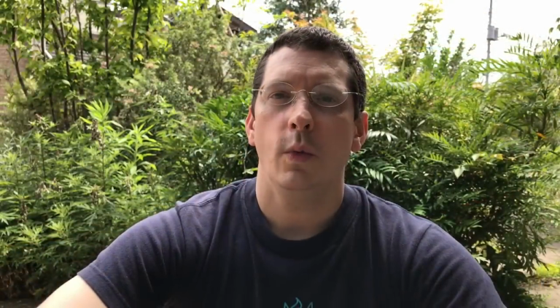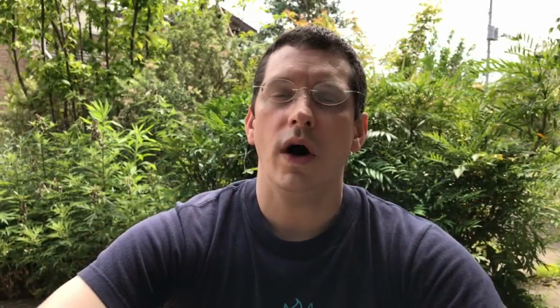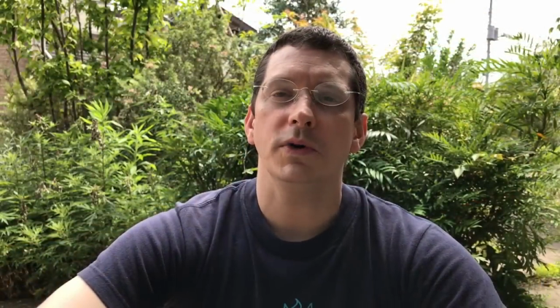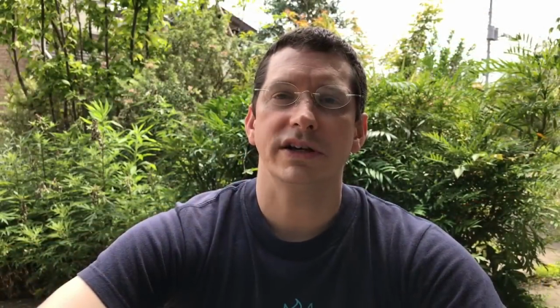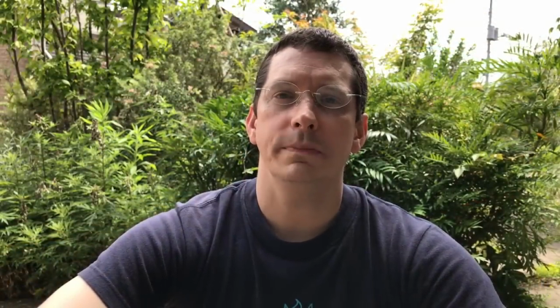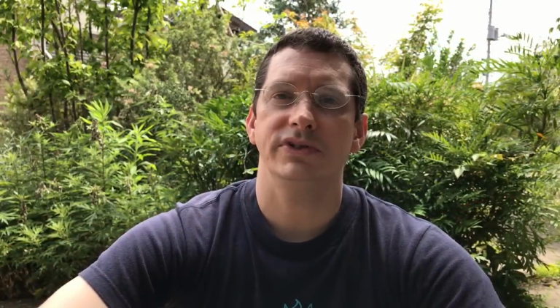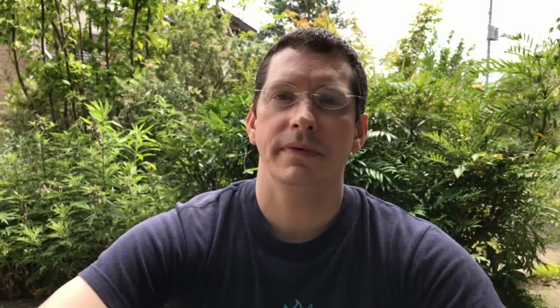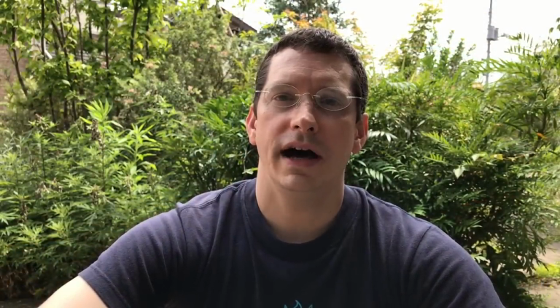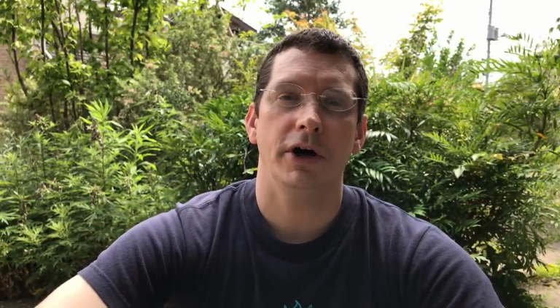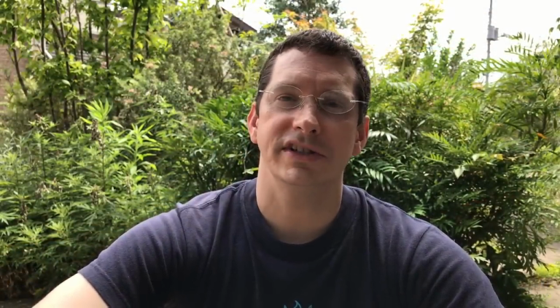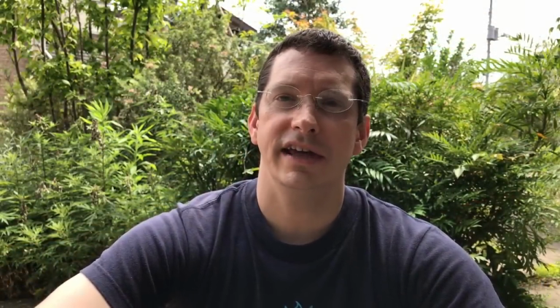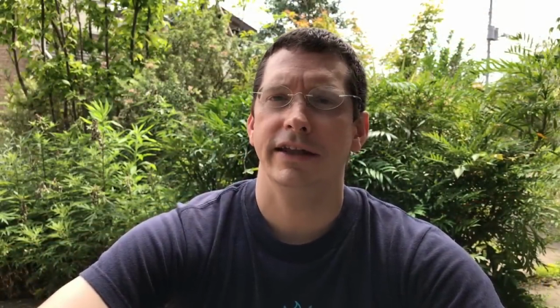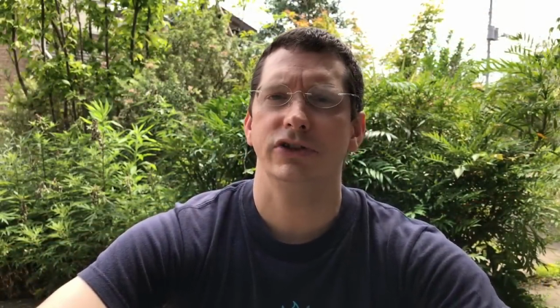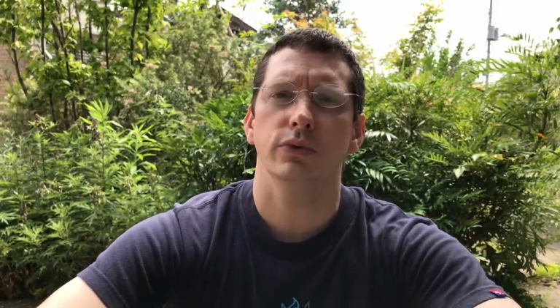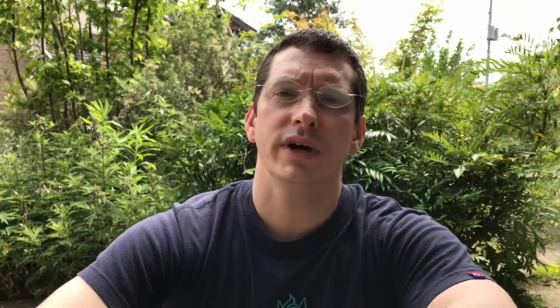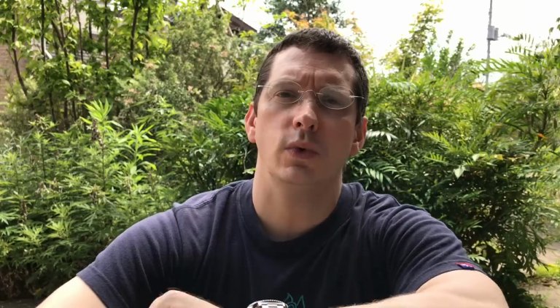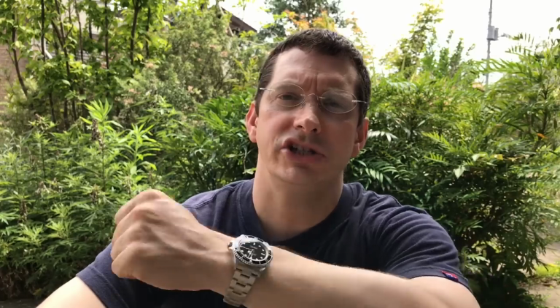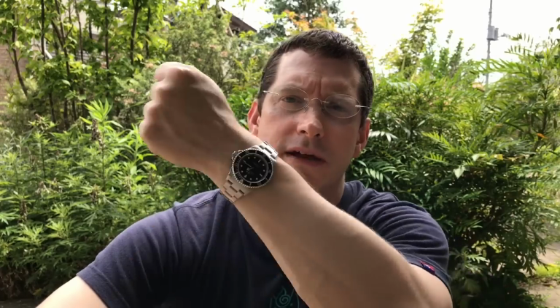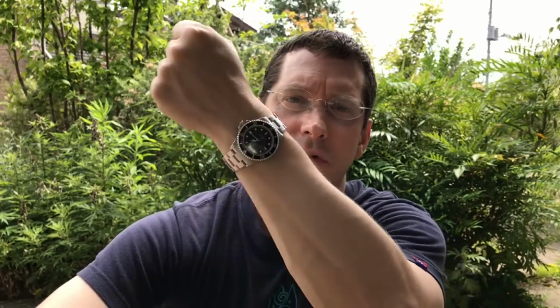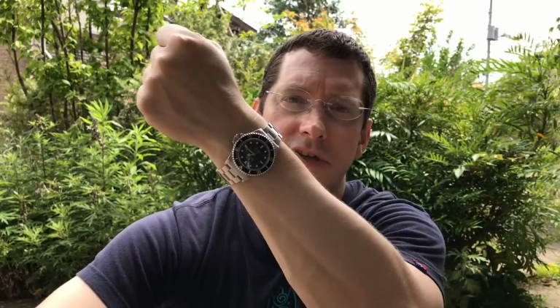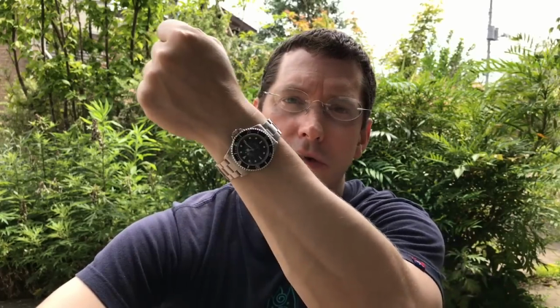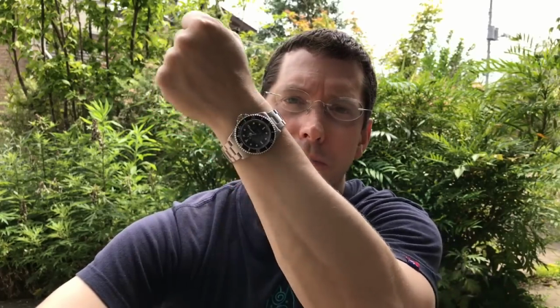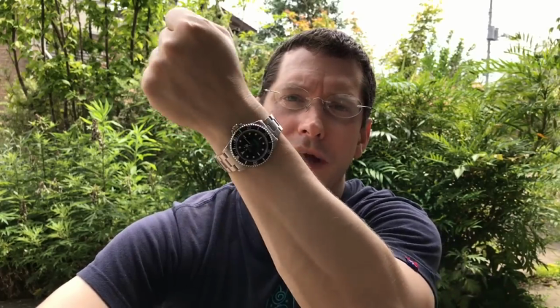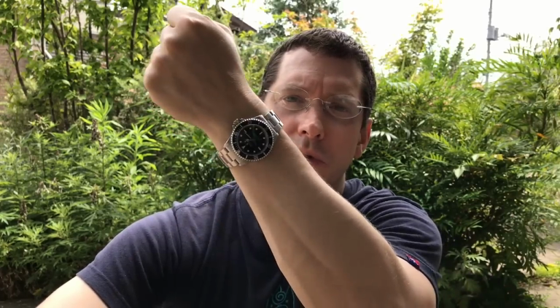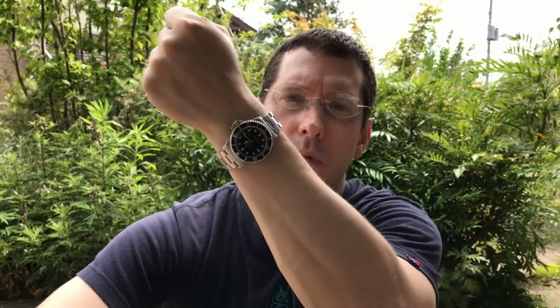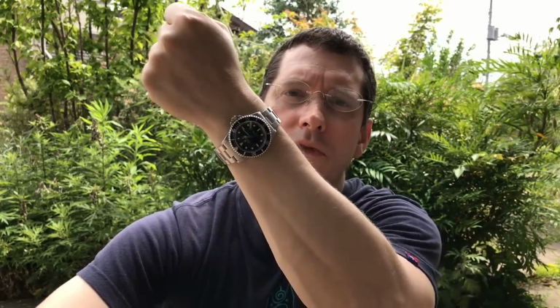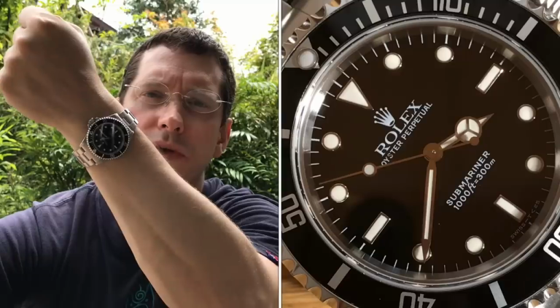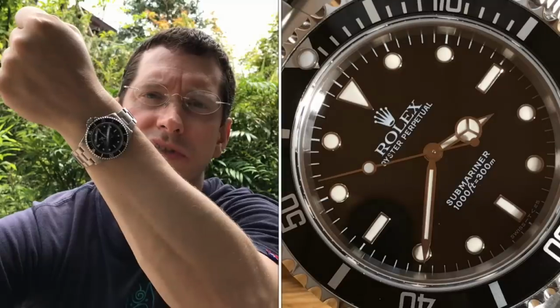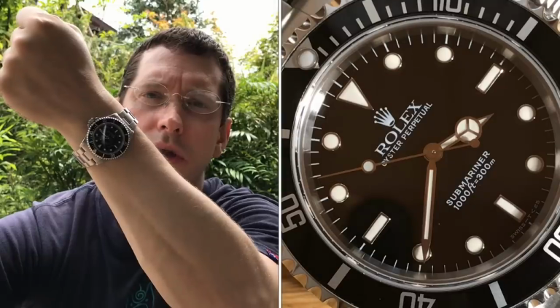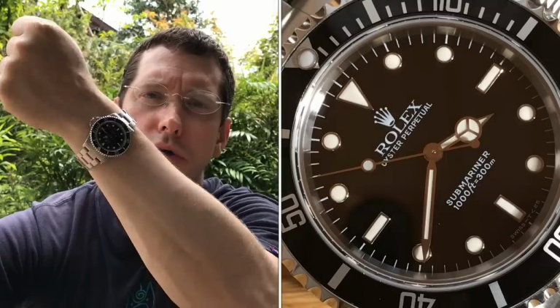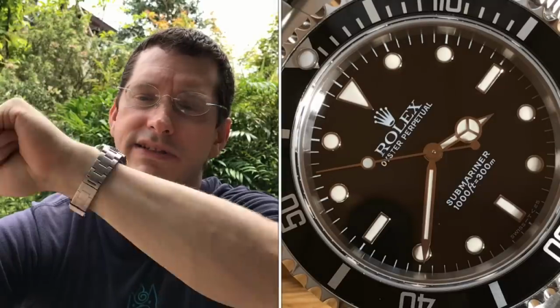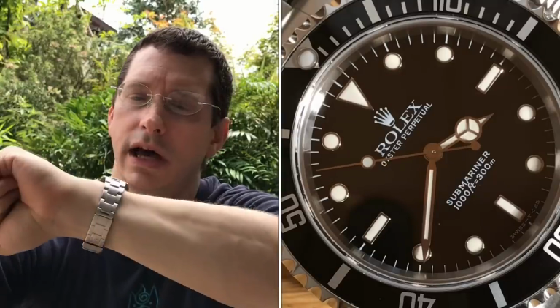Welcome to Watch Symposium. I'm Austin, and let's do a wrist check first. No surprise, wearing the 1460 No Date Sub.